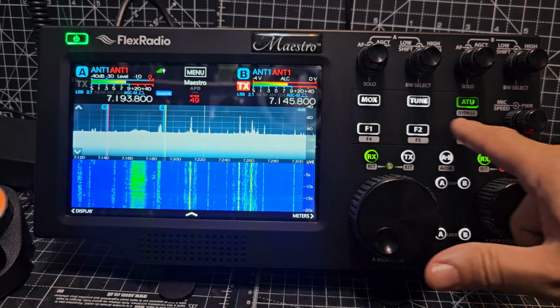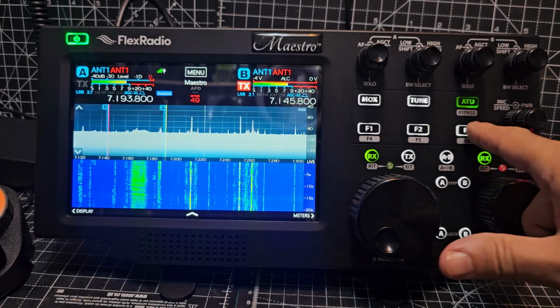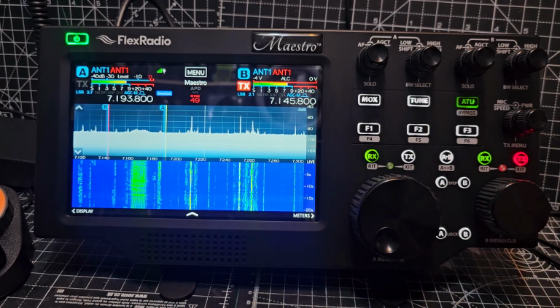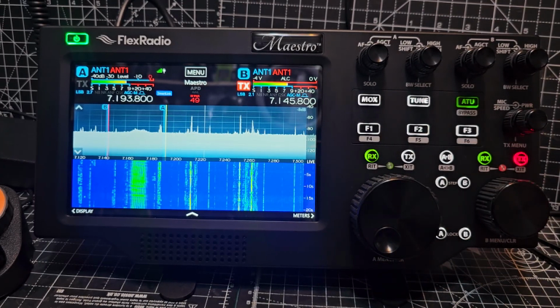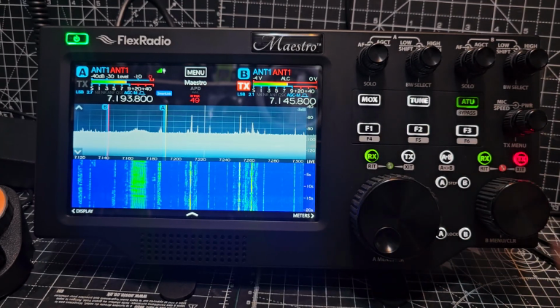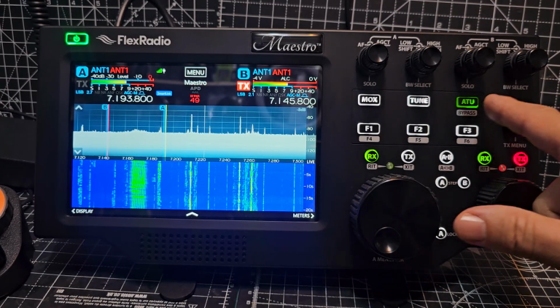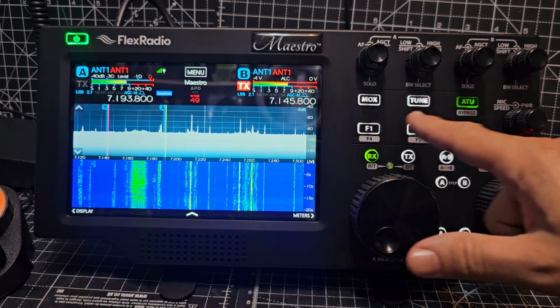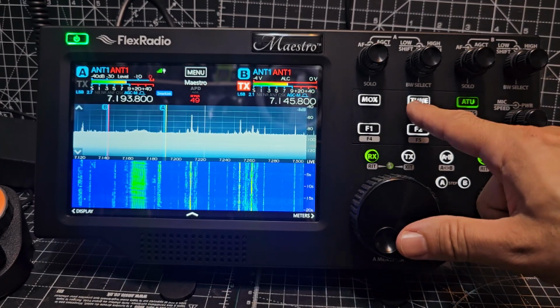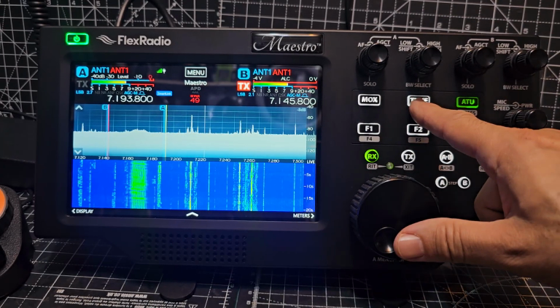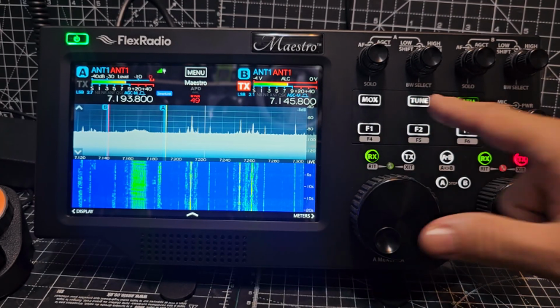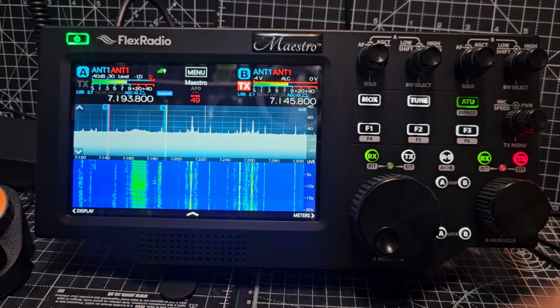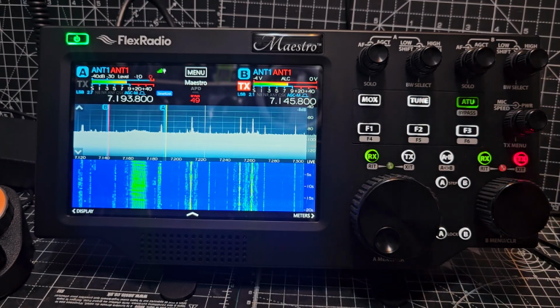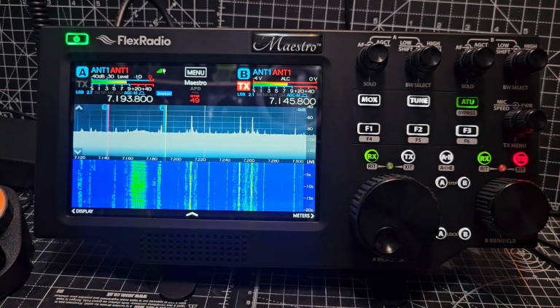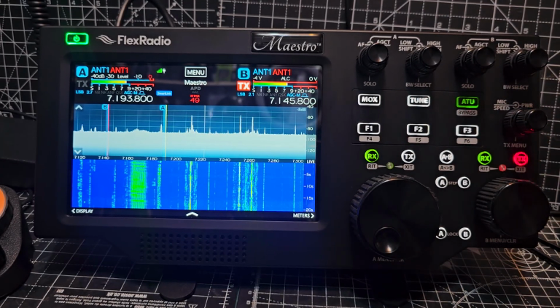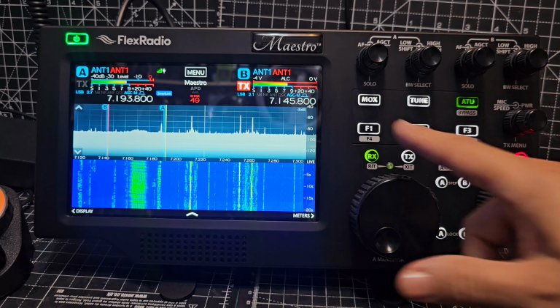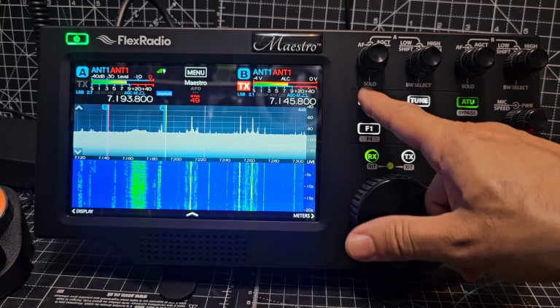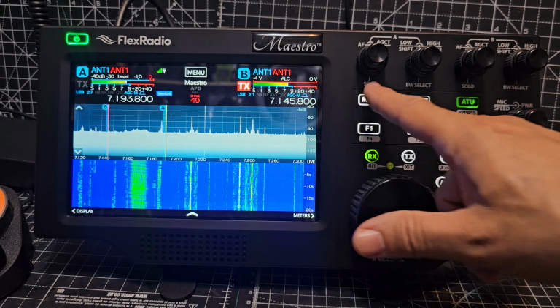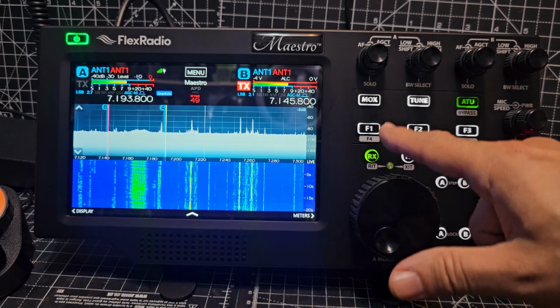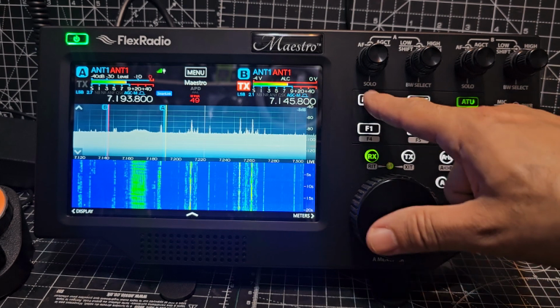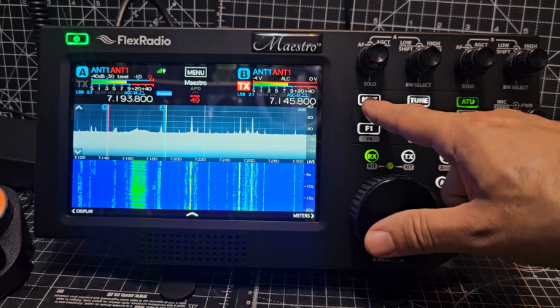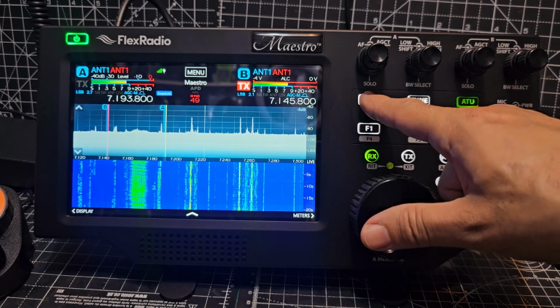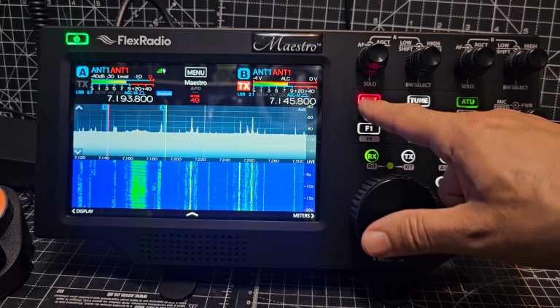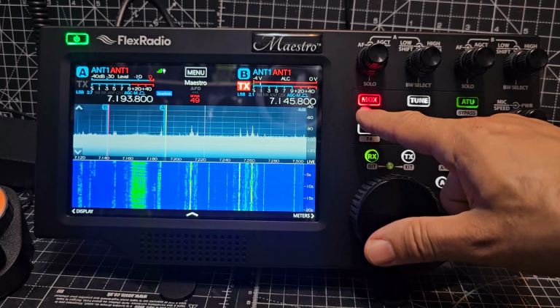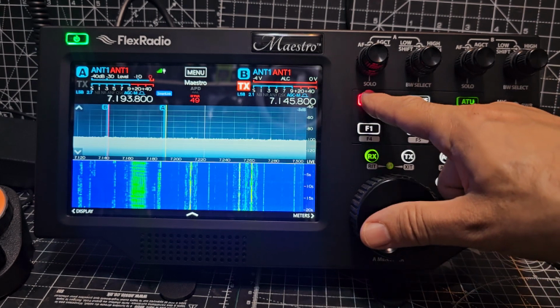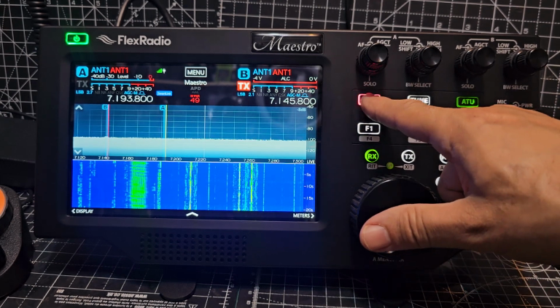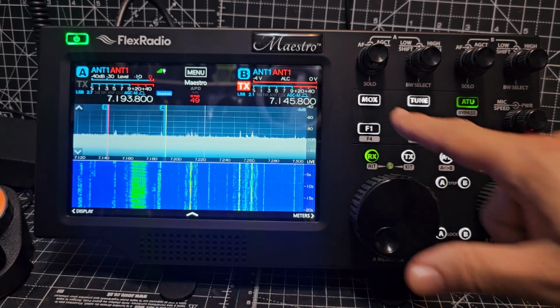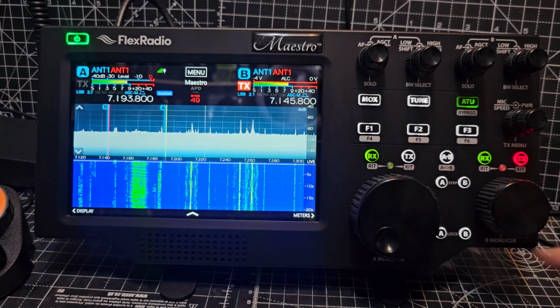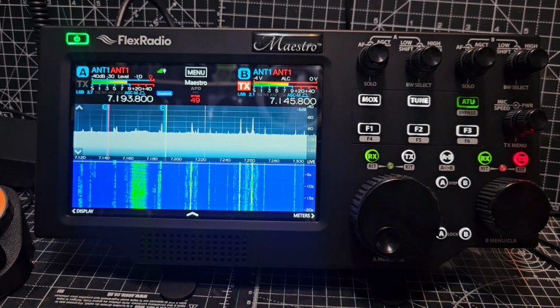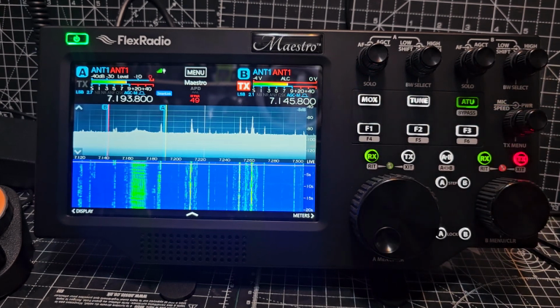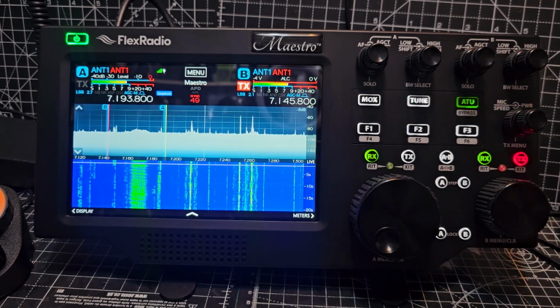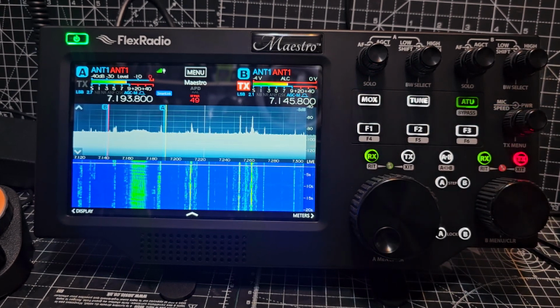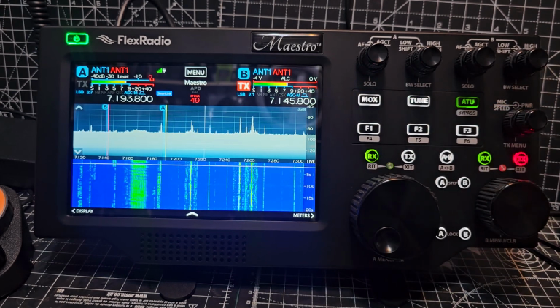These are unprogrammed at the moment — ATU tune, just for tuning. And isn't that a TX button? Yeah, it is.